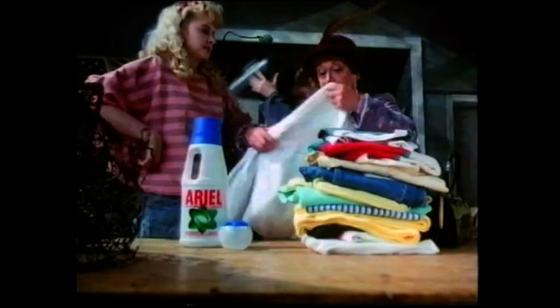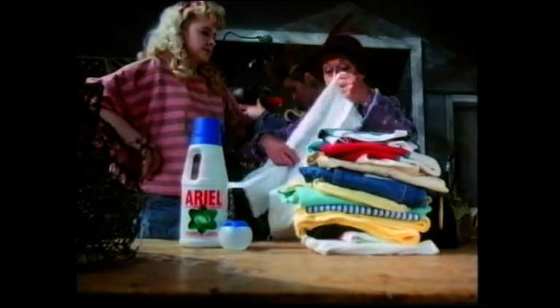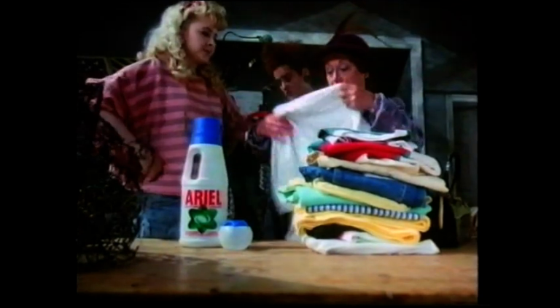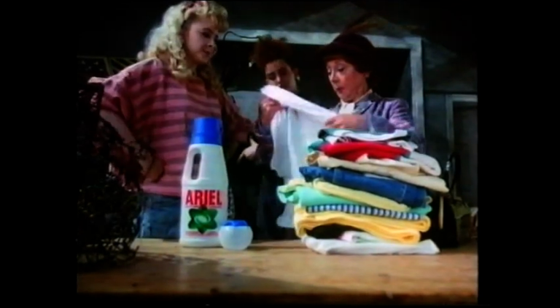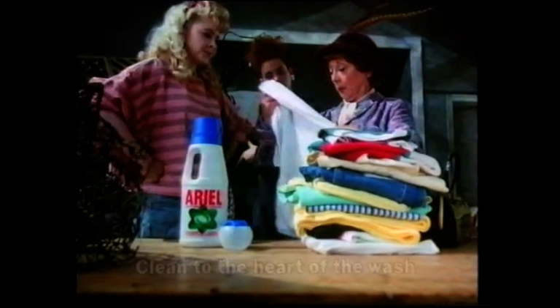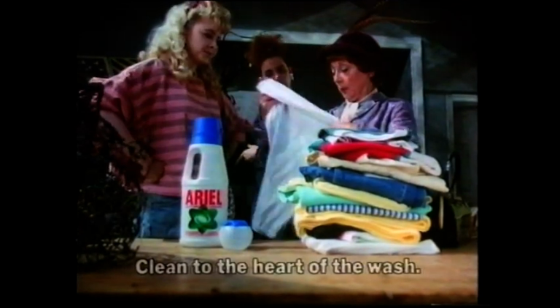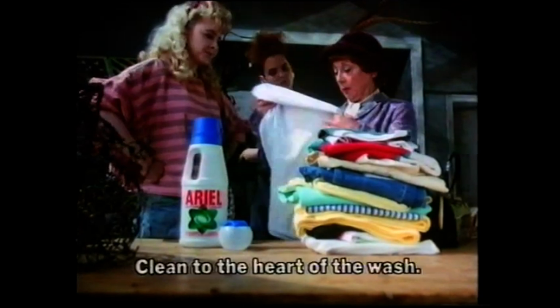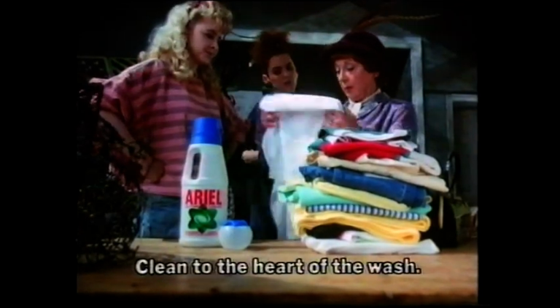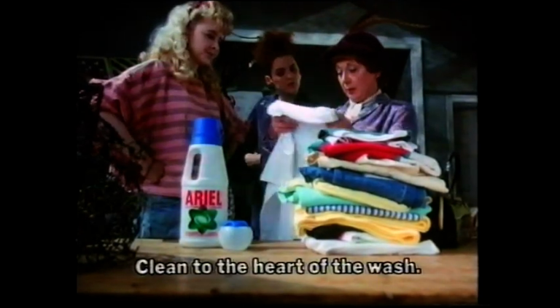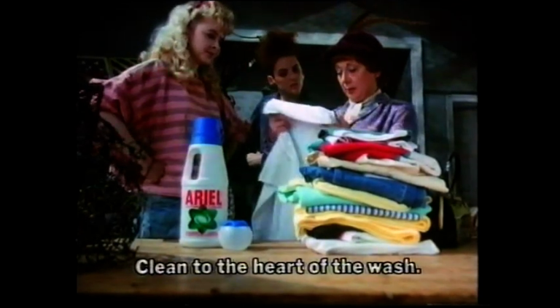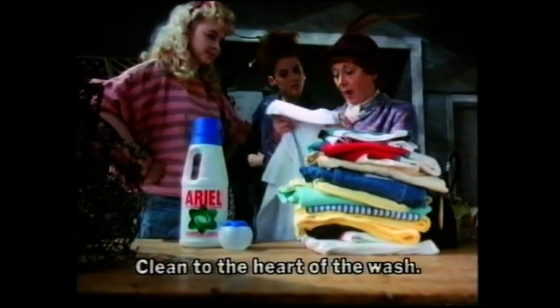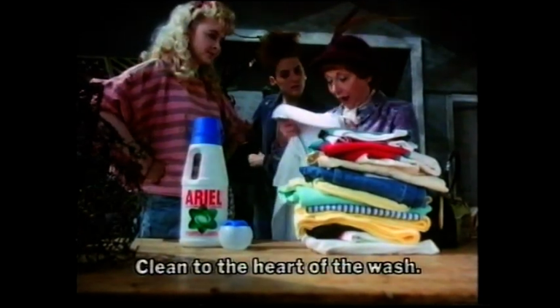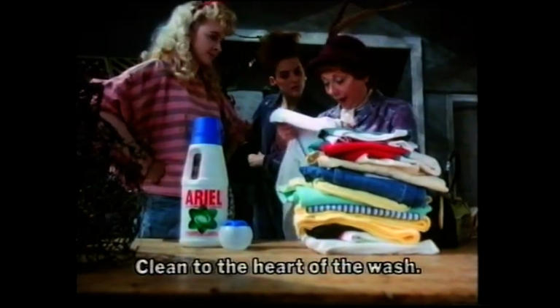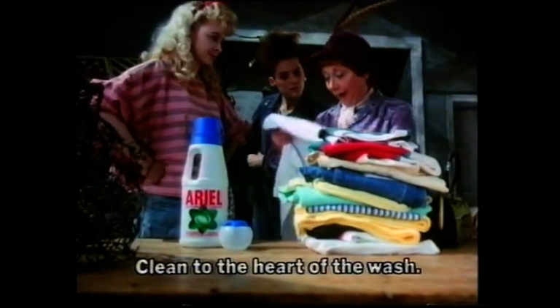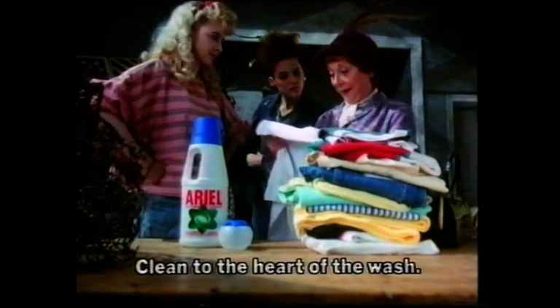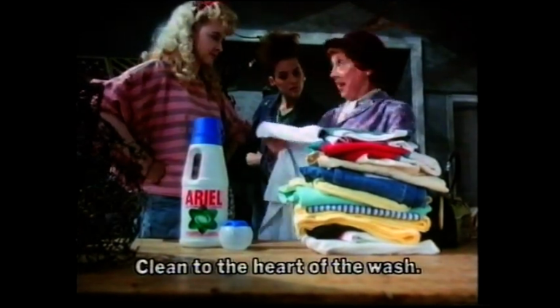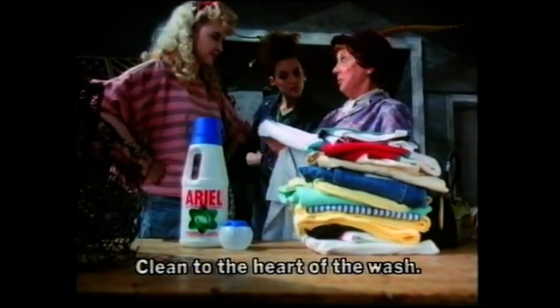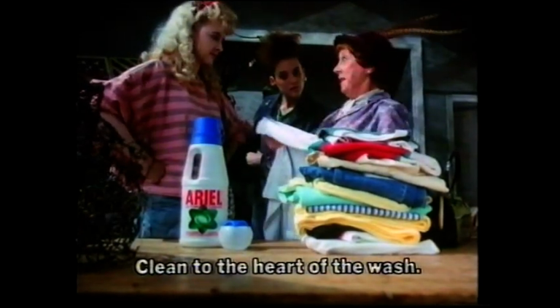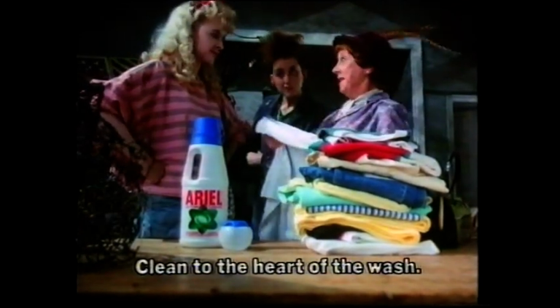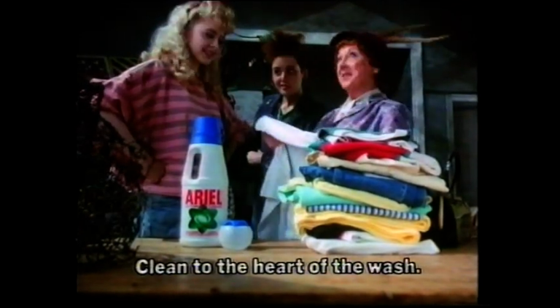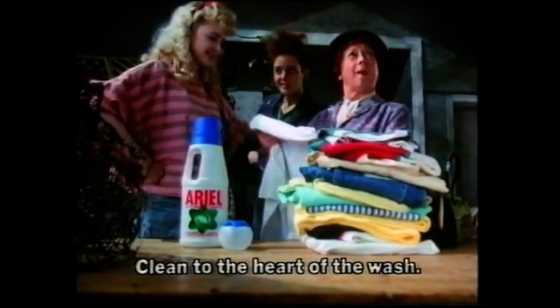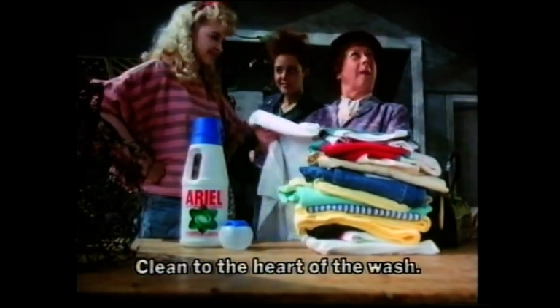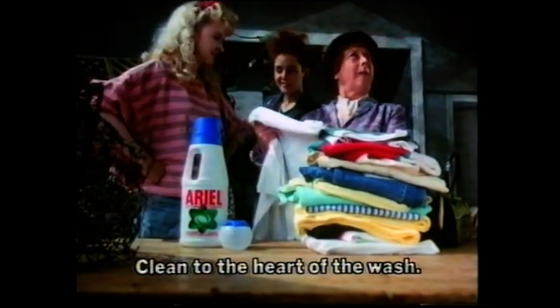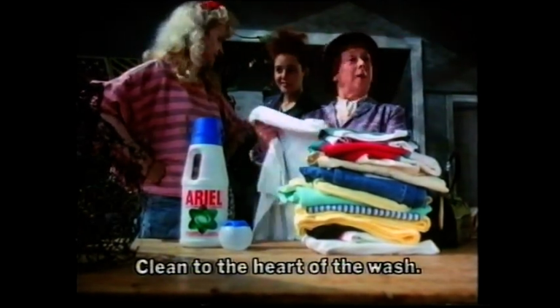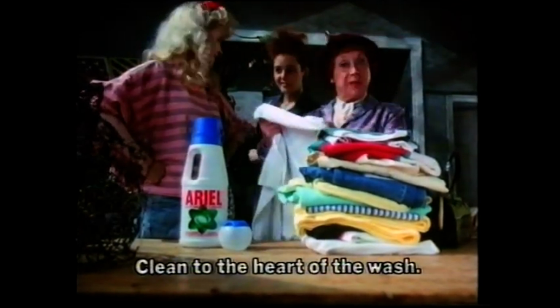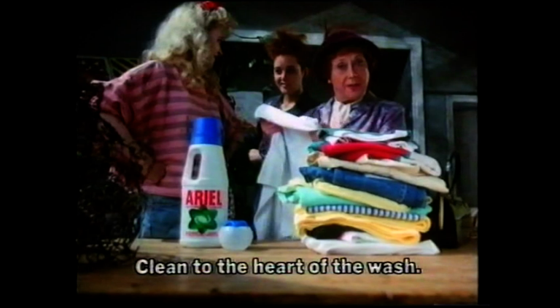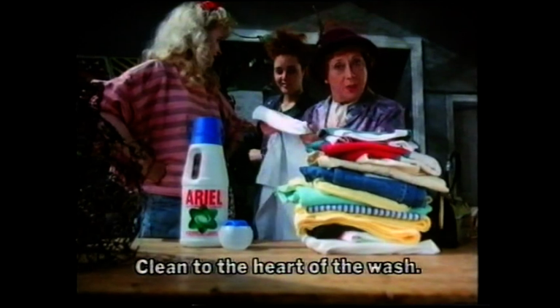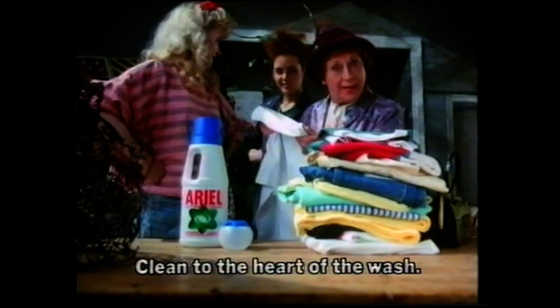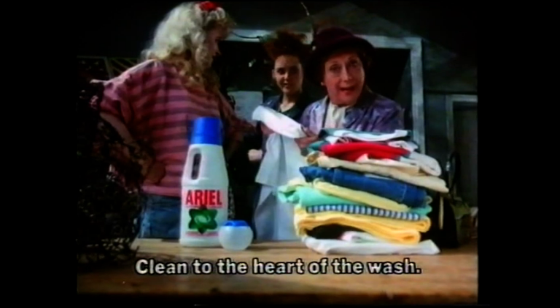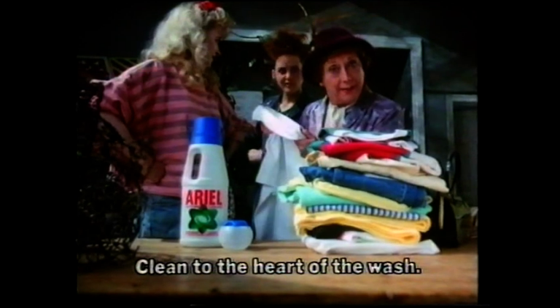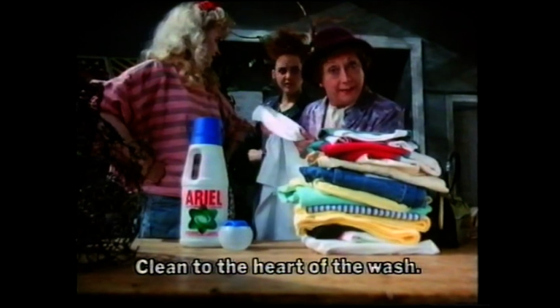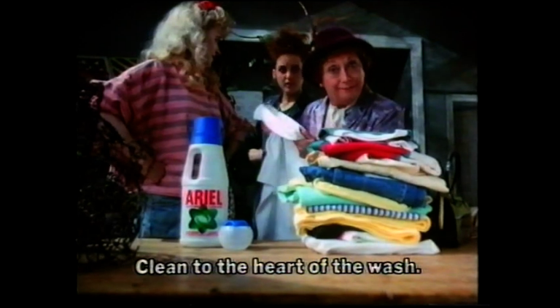Aerial liquid, clean to the heart of the wash. It's brilliant! Pity there's nowhere to hang it.